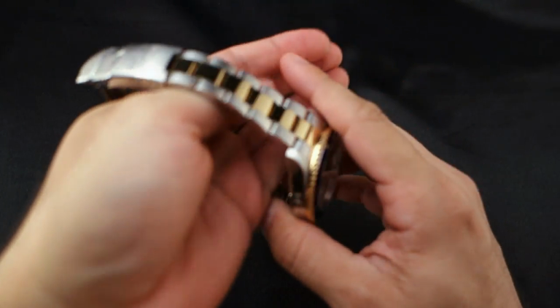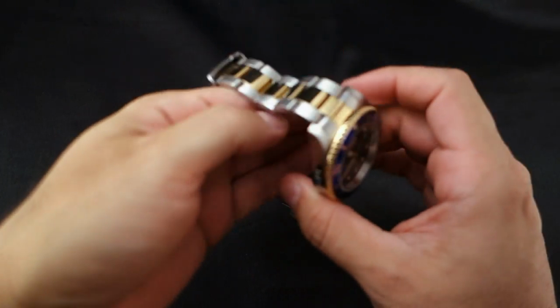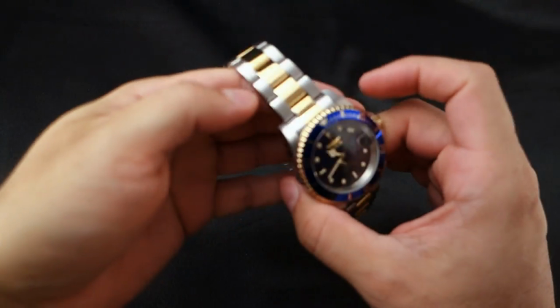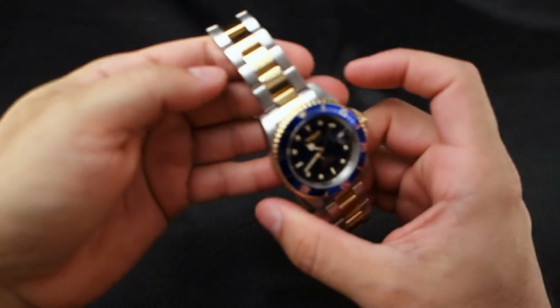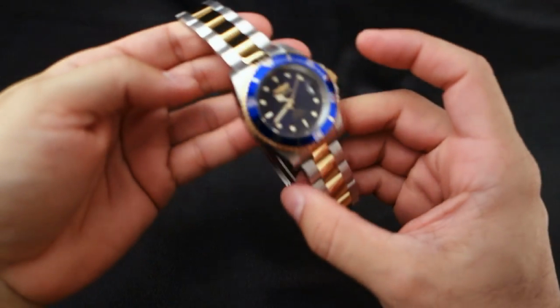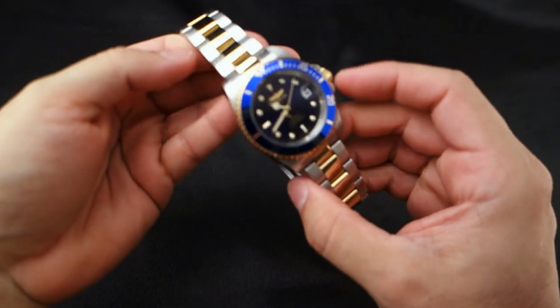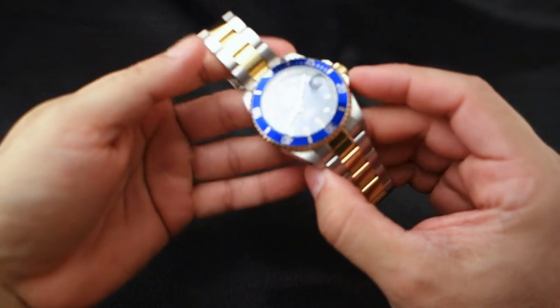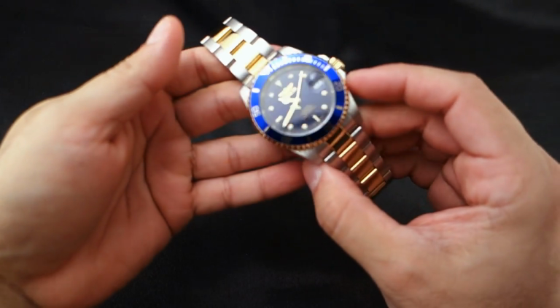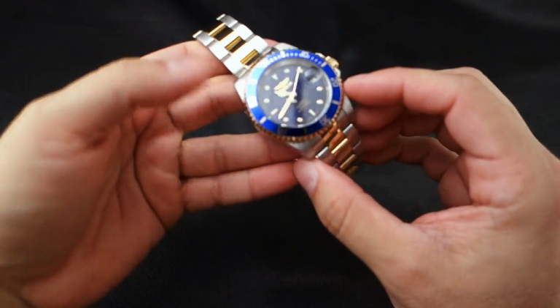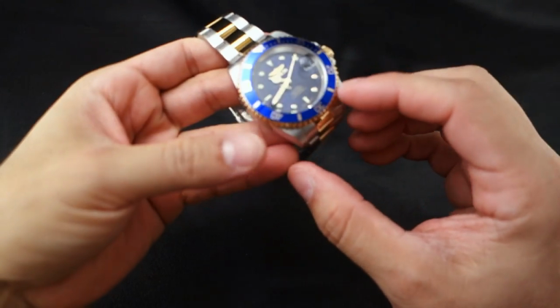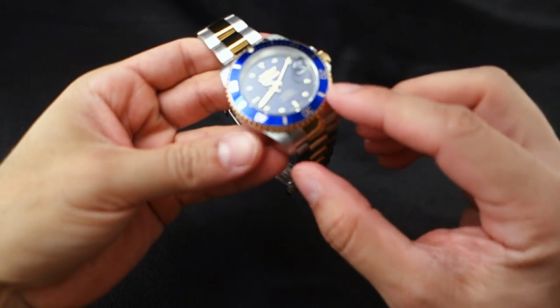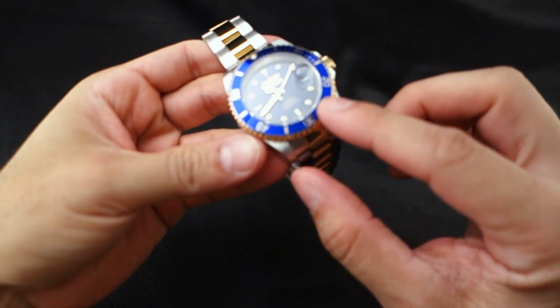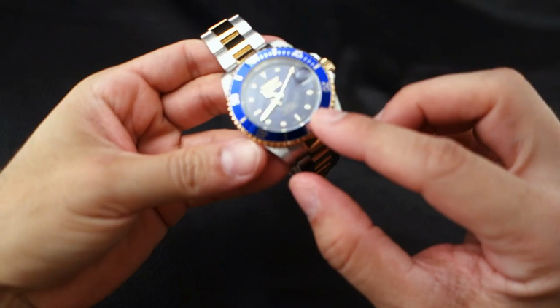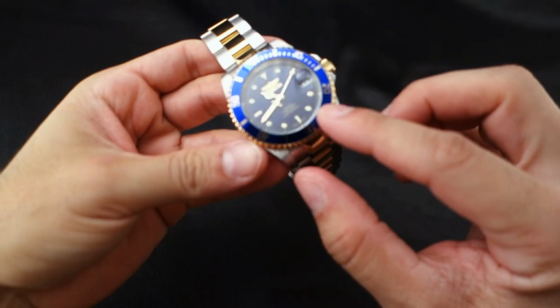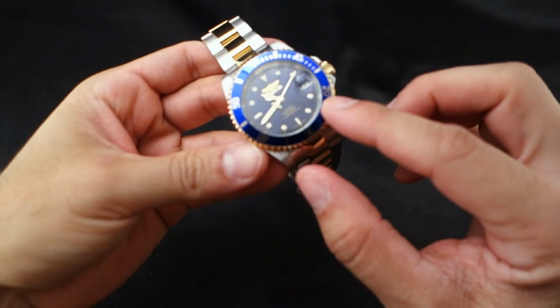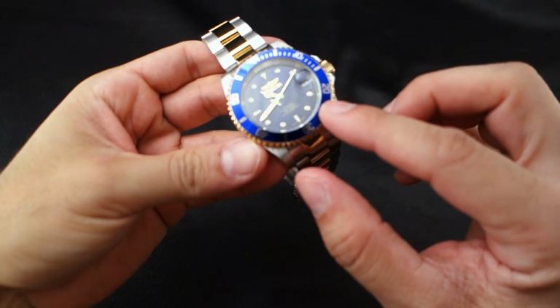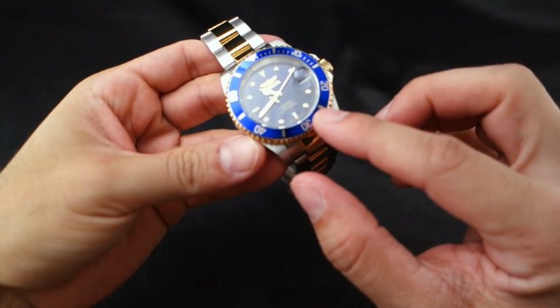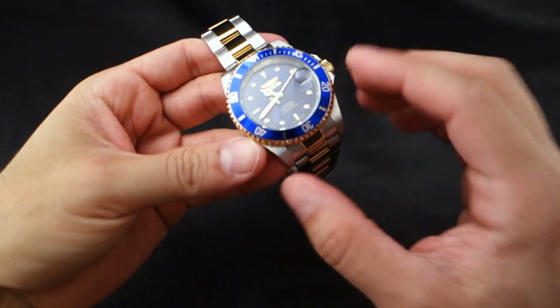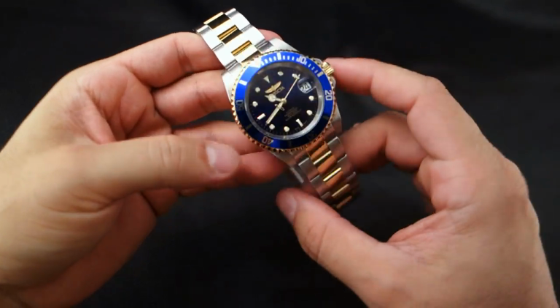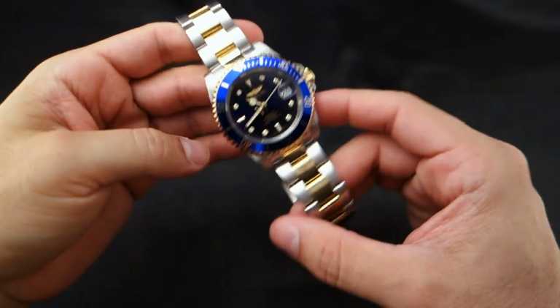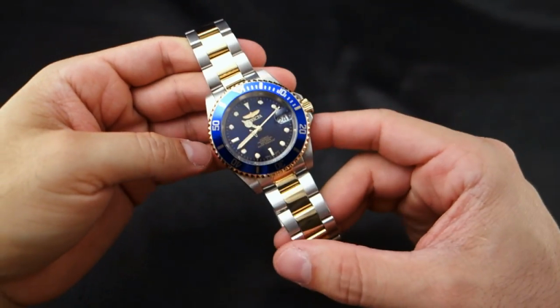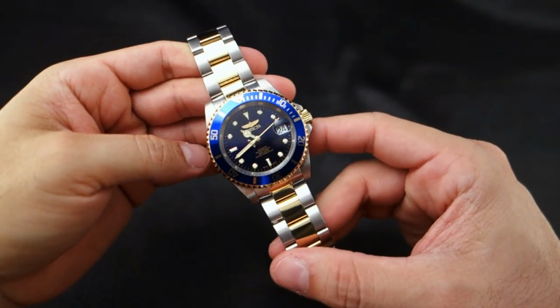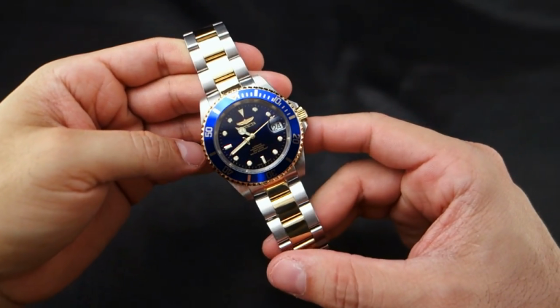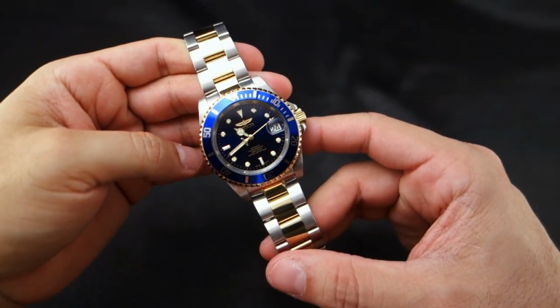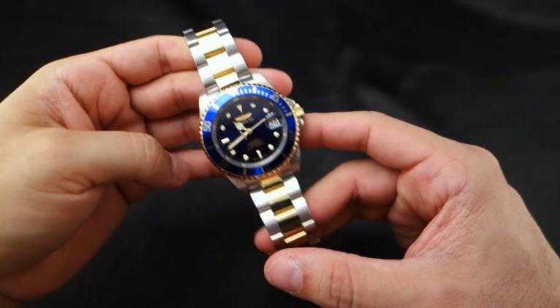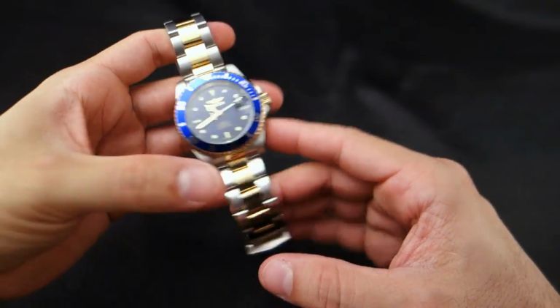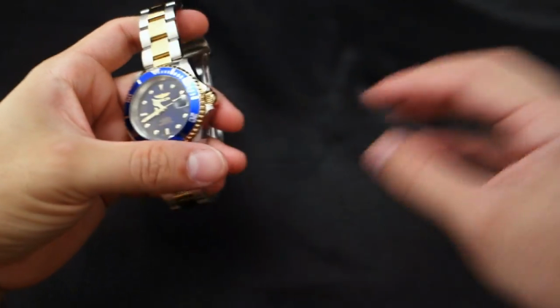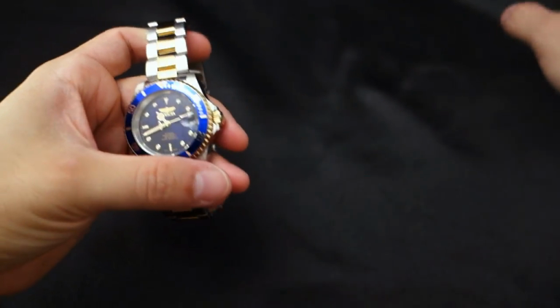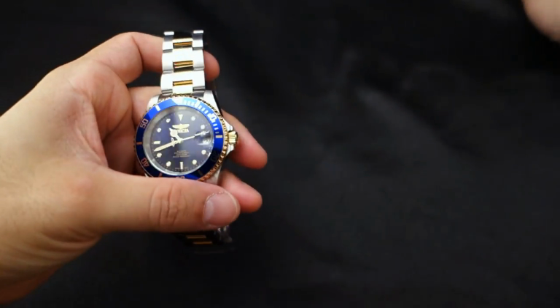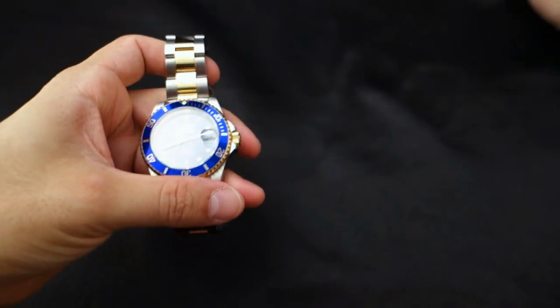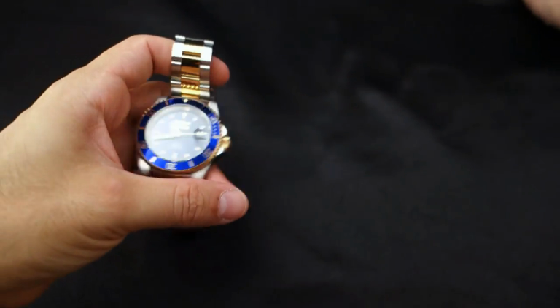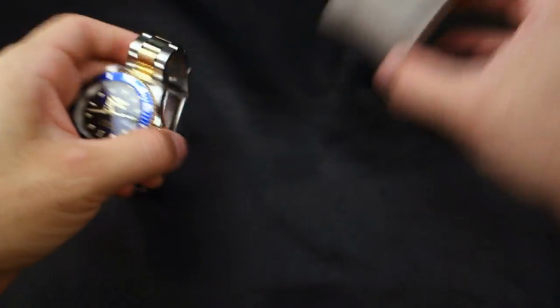Speaking of straps, I think this would look excellent on a blue shiny leather strap — one that matches the color of the bezel. What do you think?